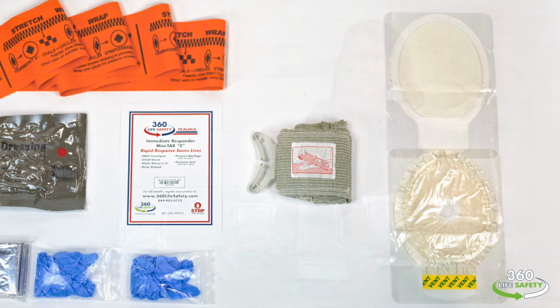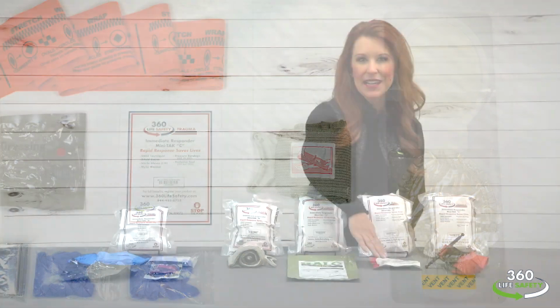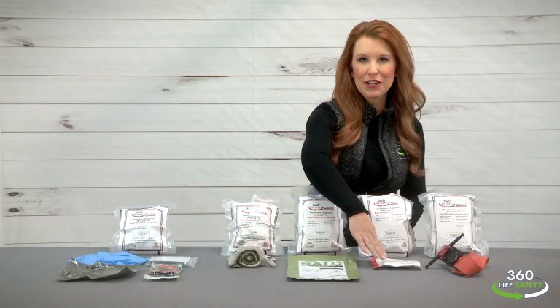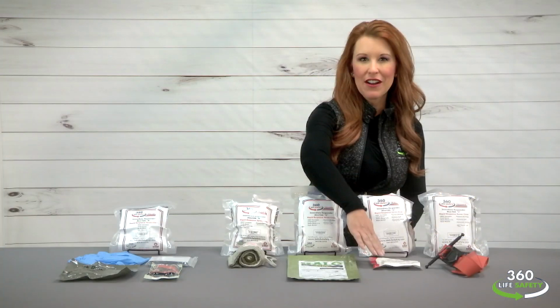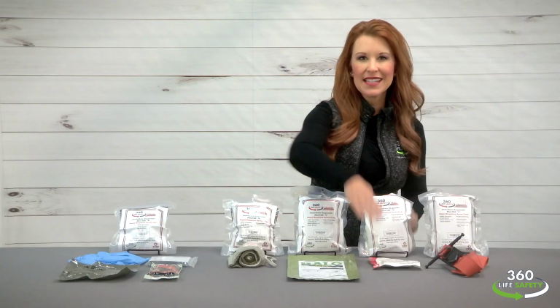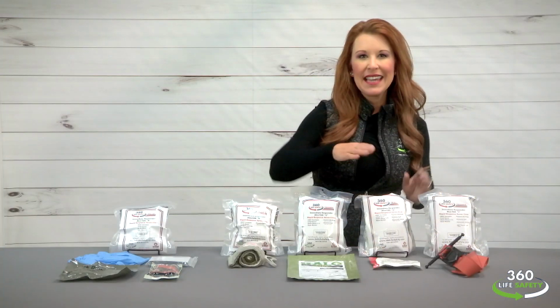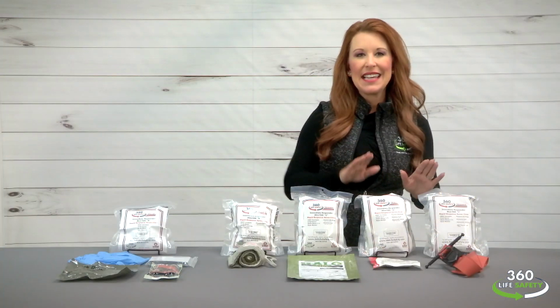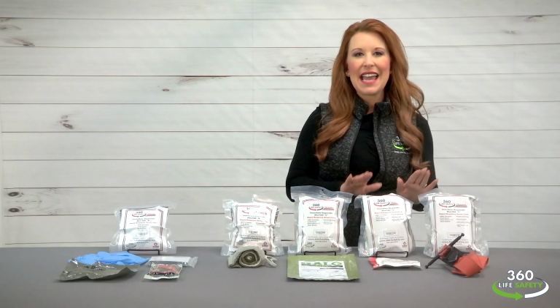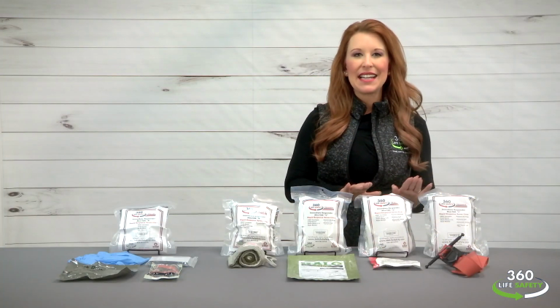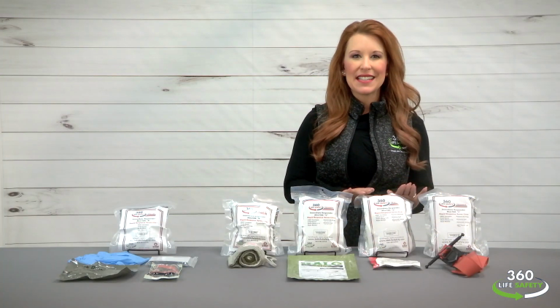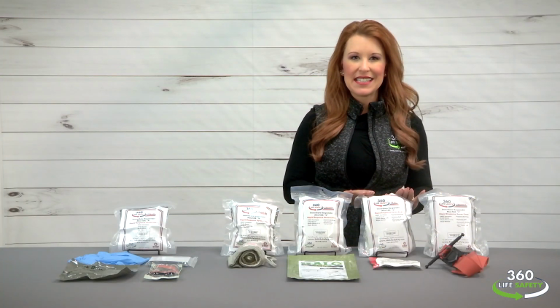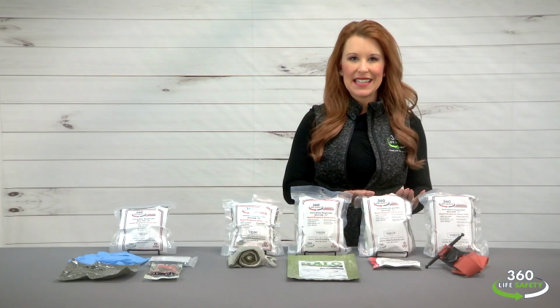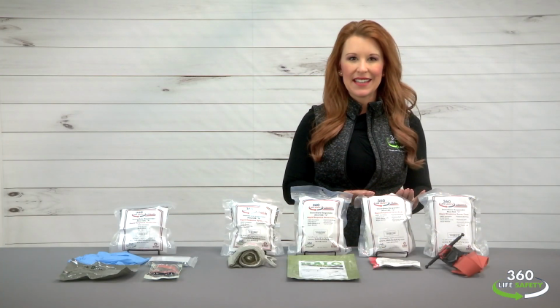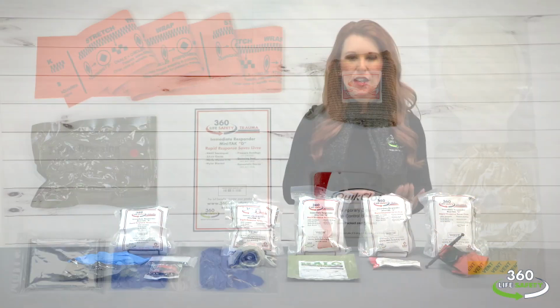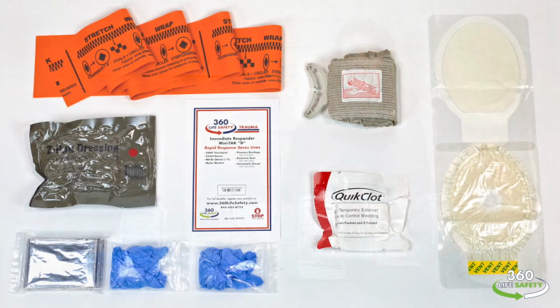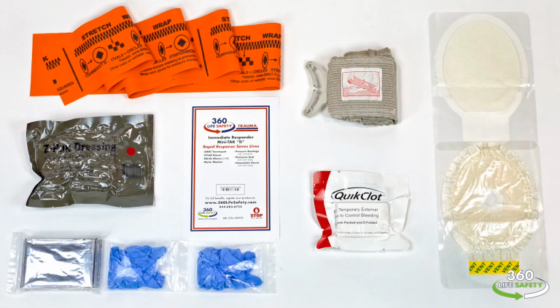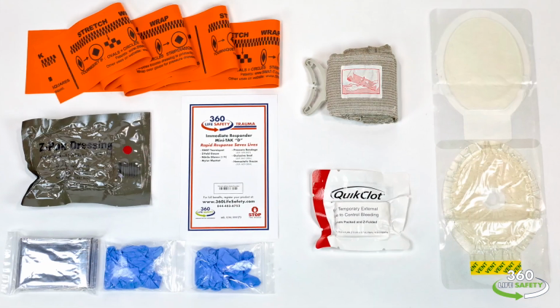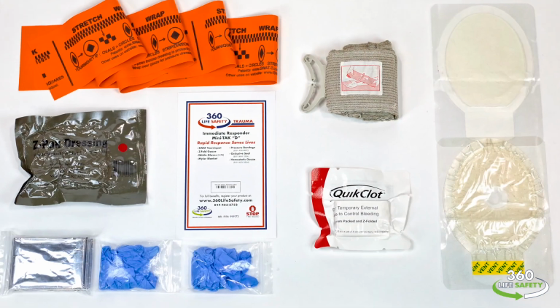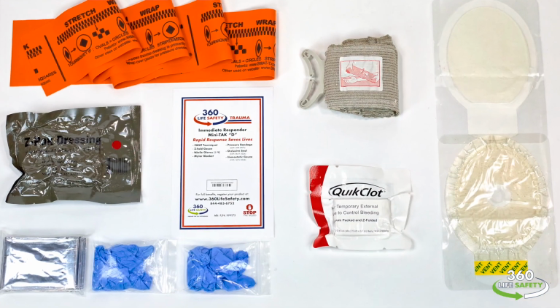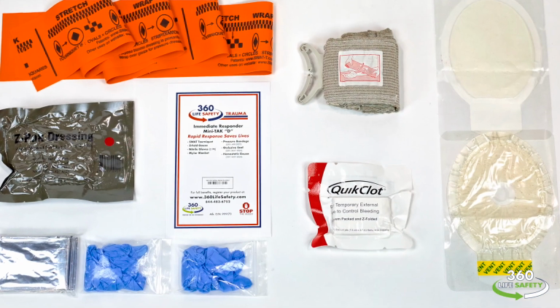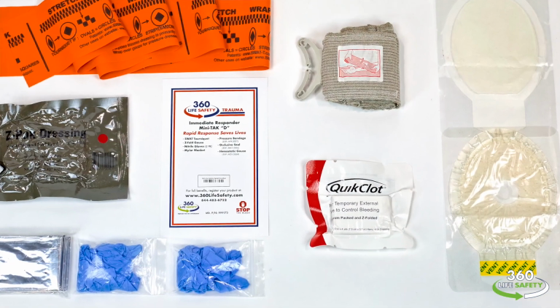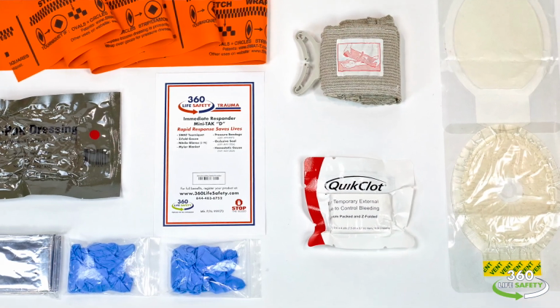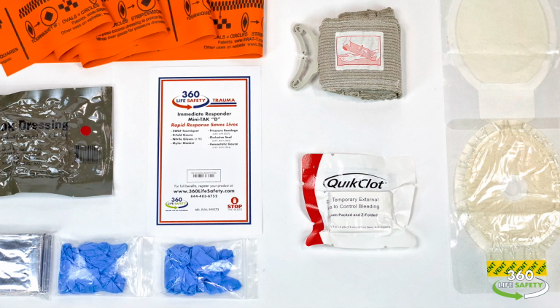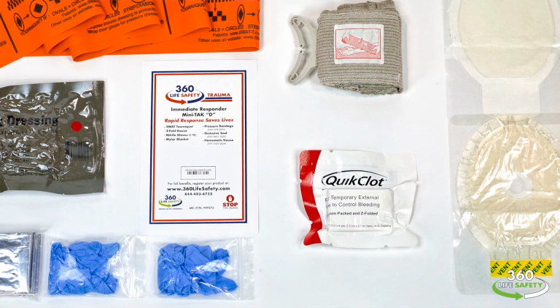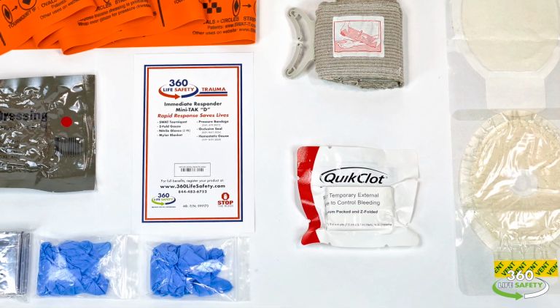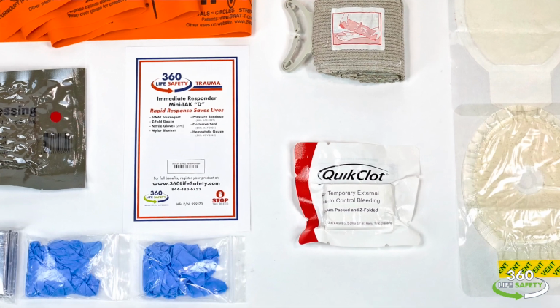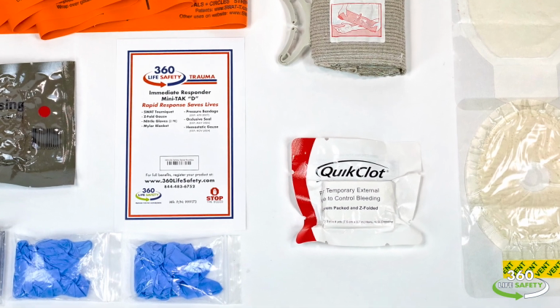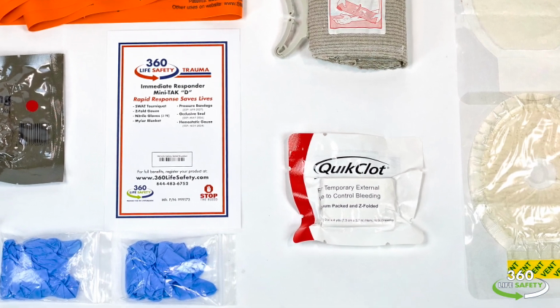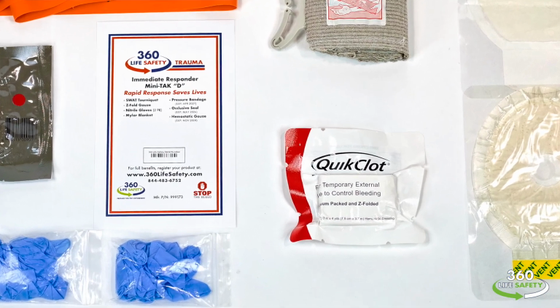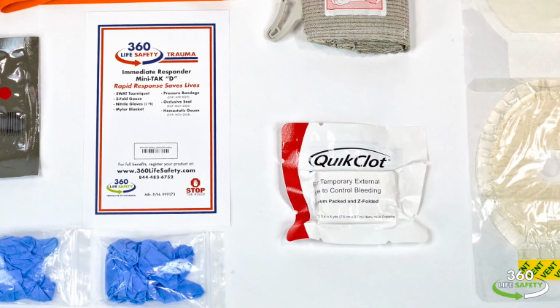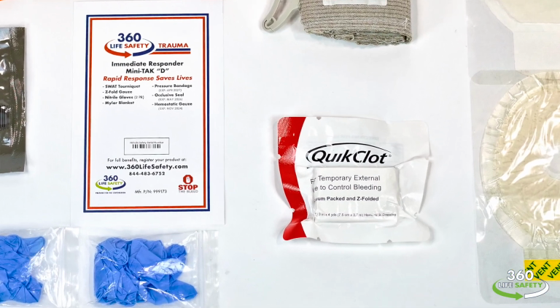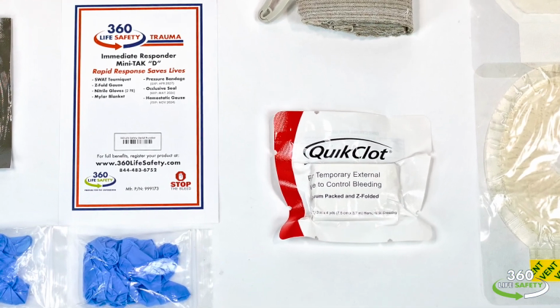Hemostatic gauze is added to the D kit, which assists in the coagulation or clotting process of blood.